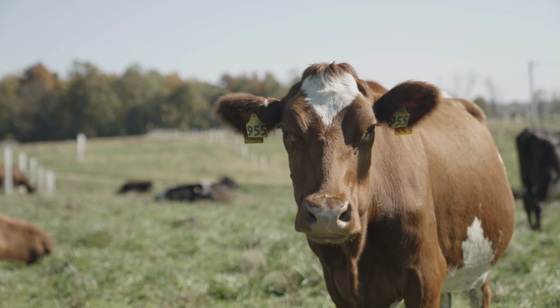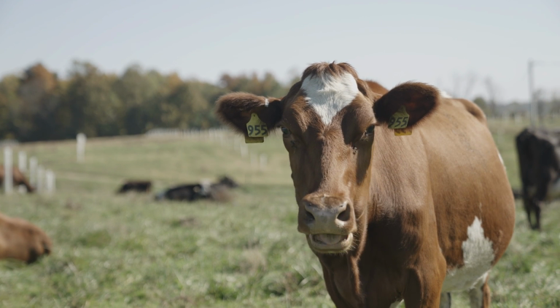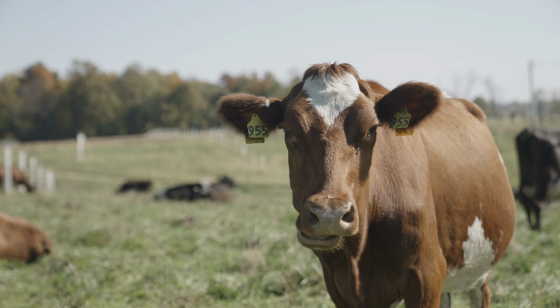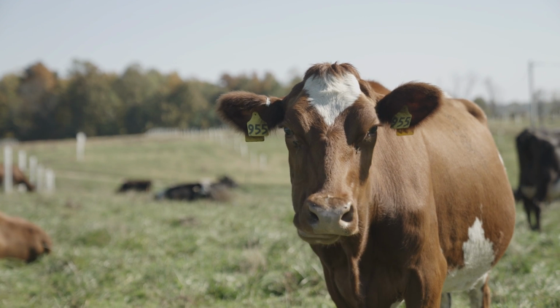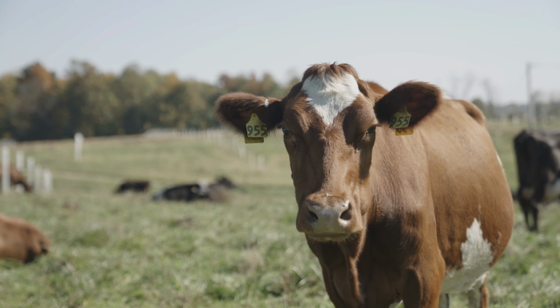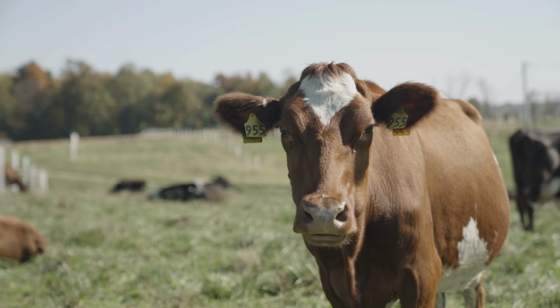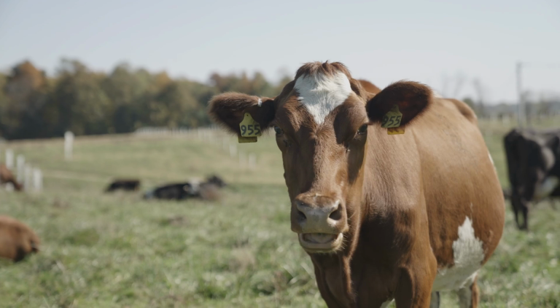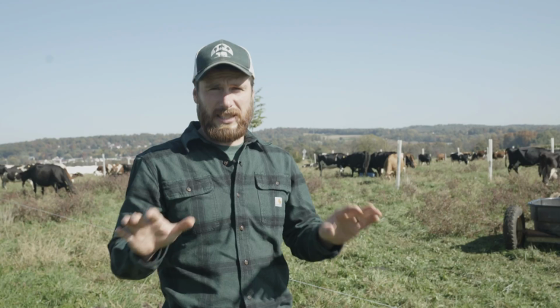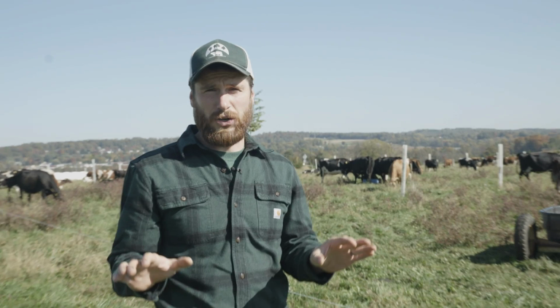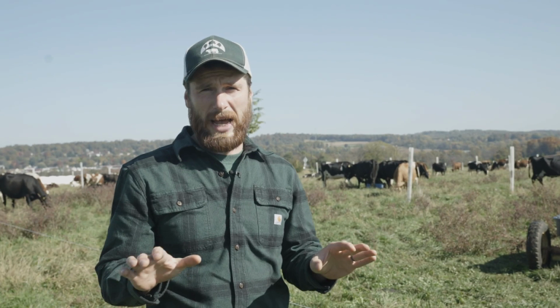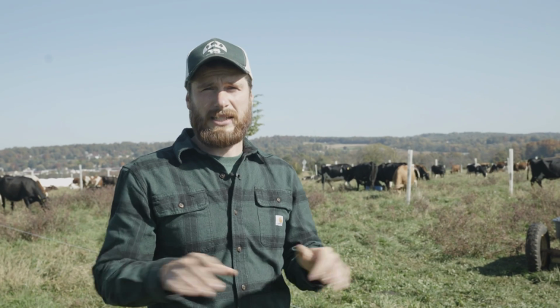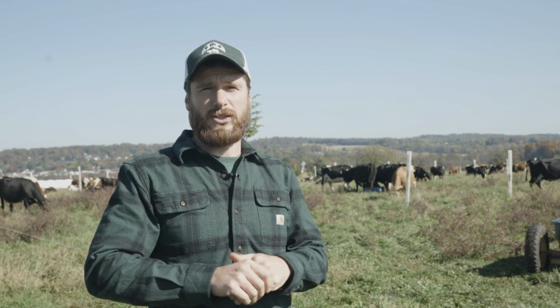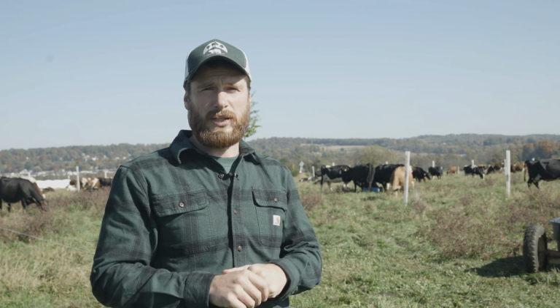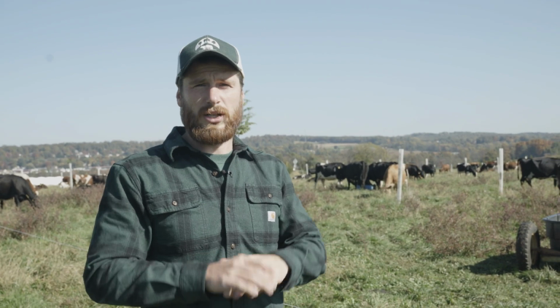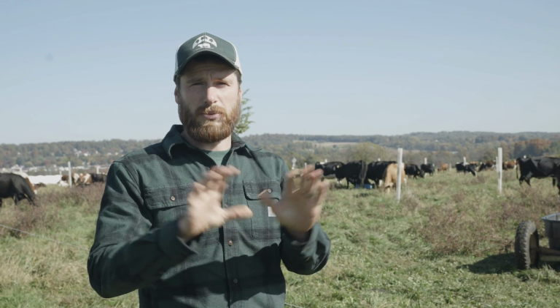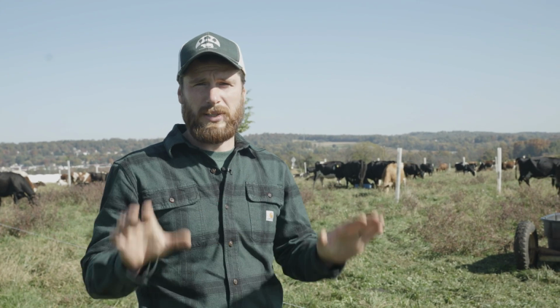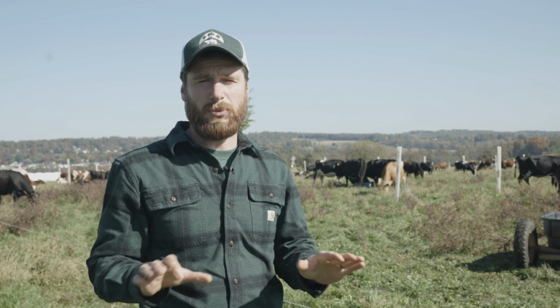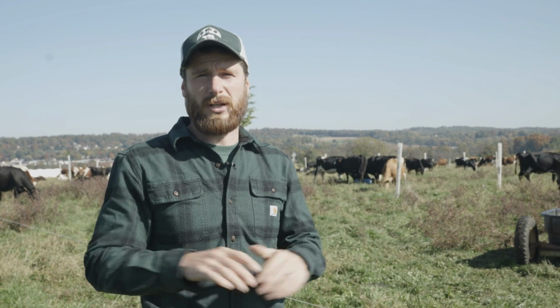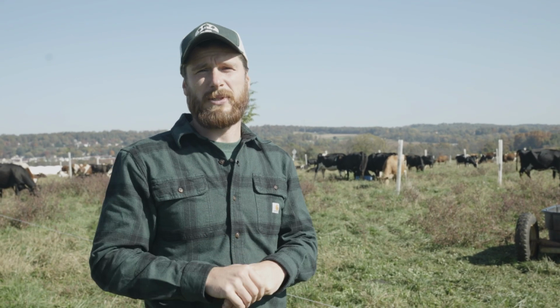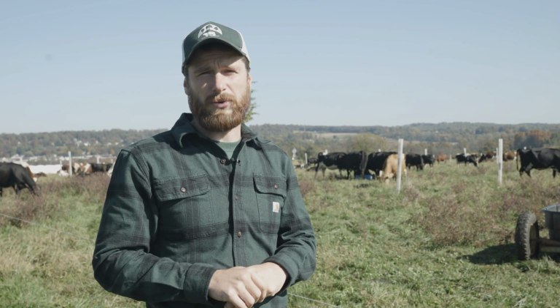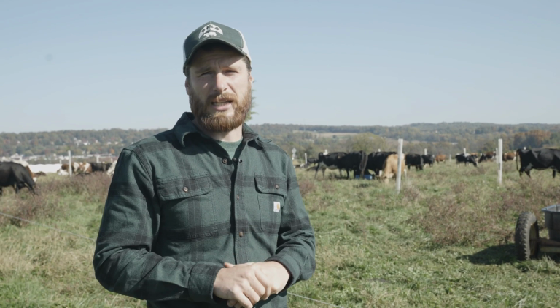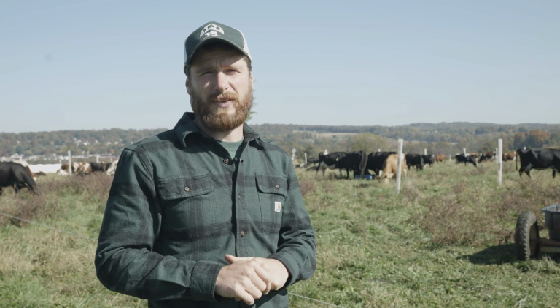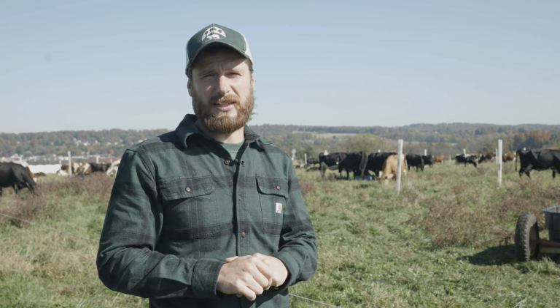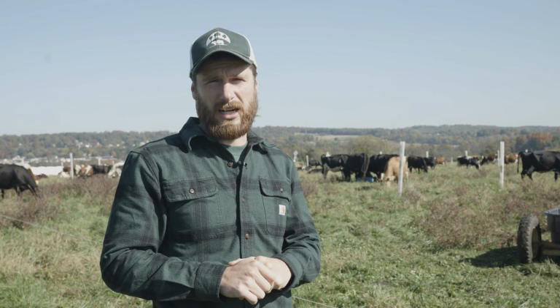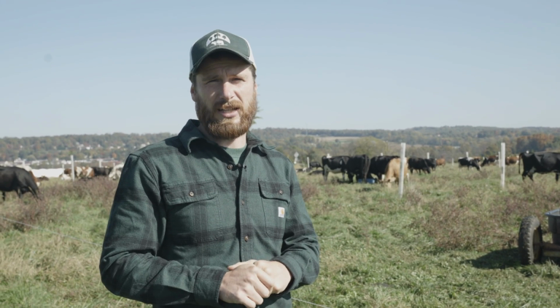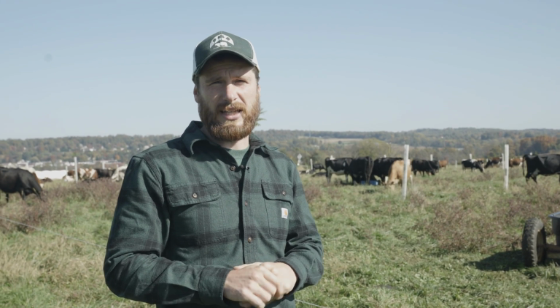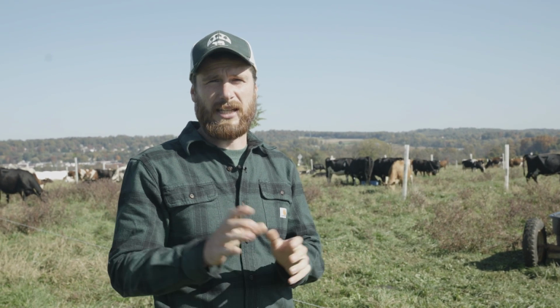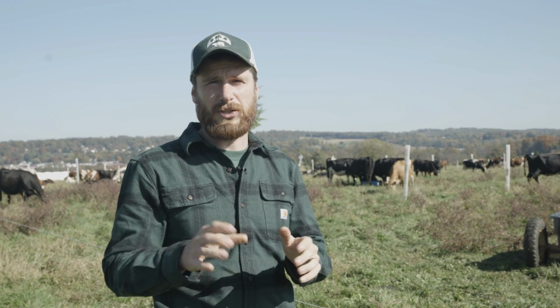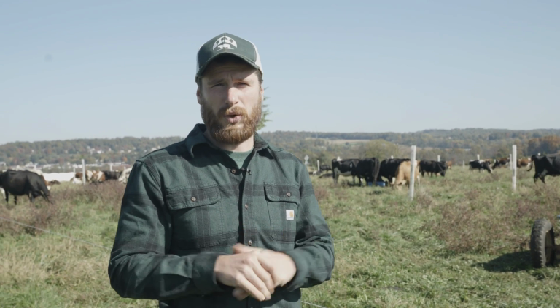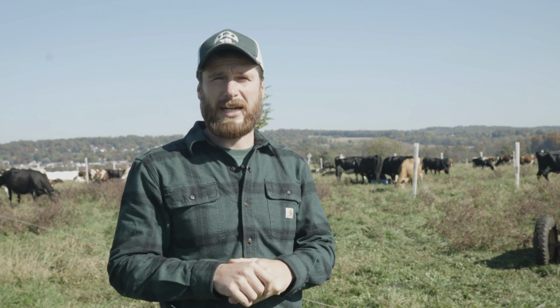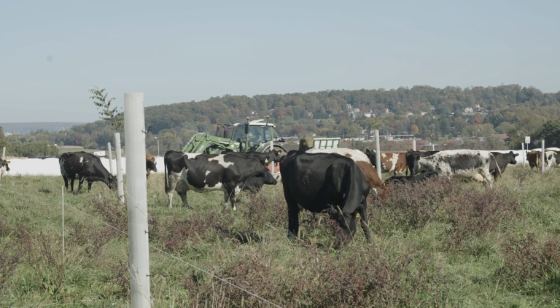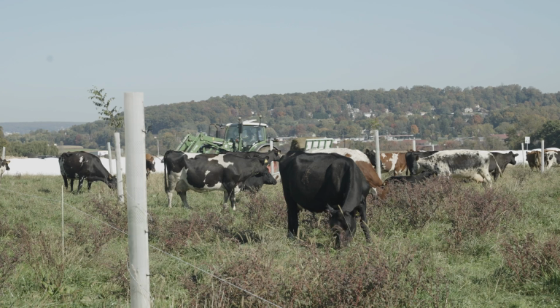This farm is completely in grass — 100% grass-fed dairy — and they sell to Organic Valley.